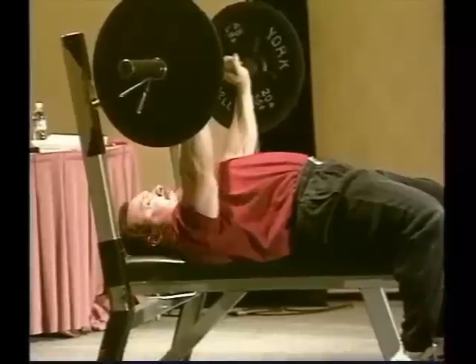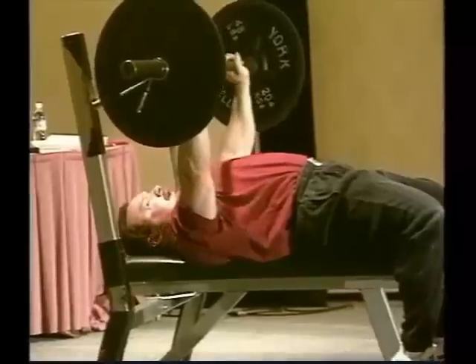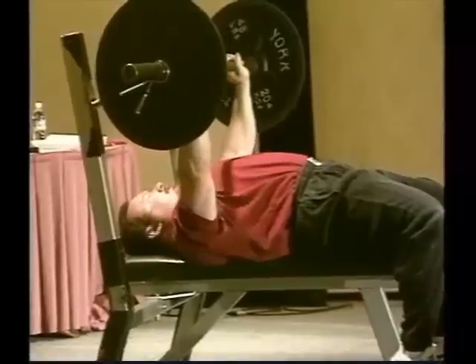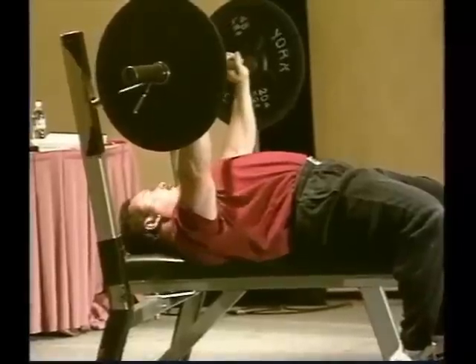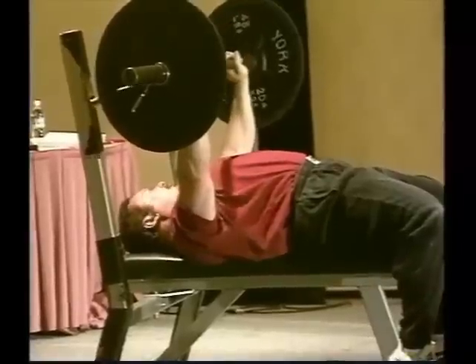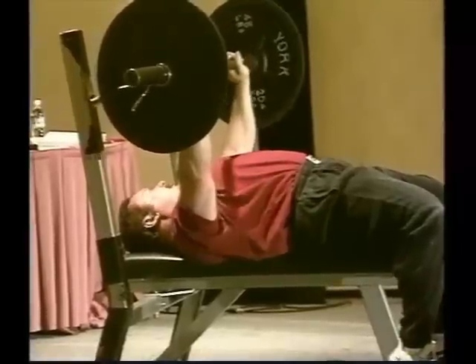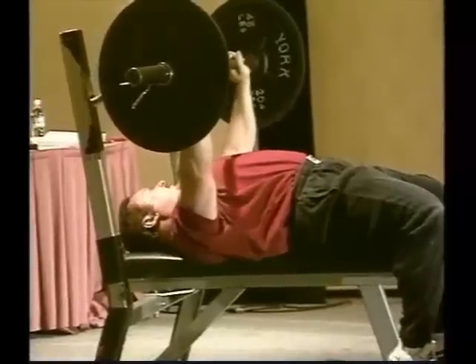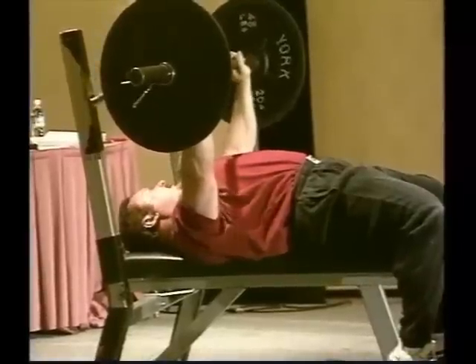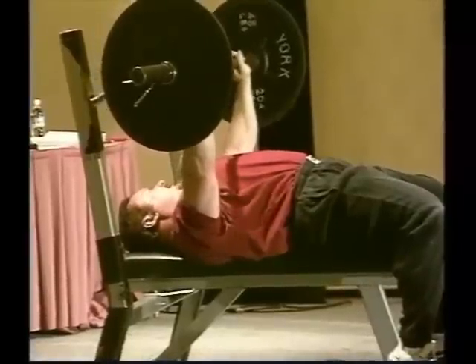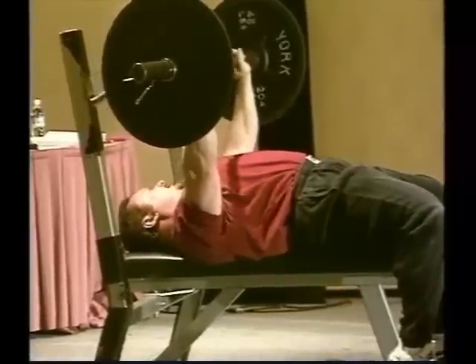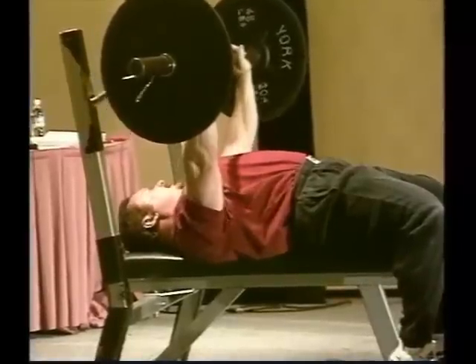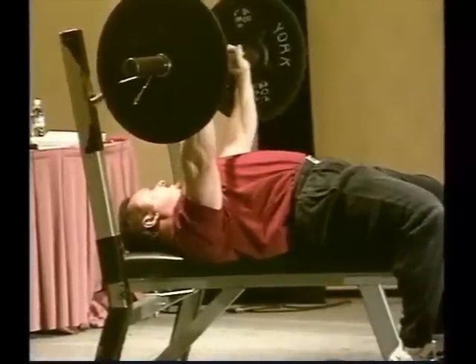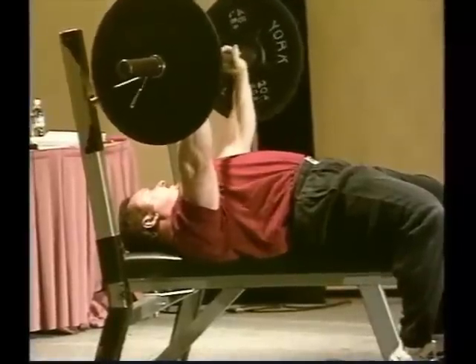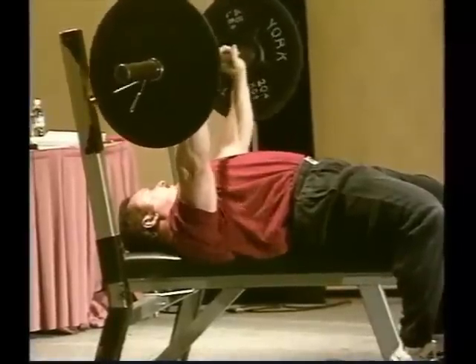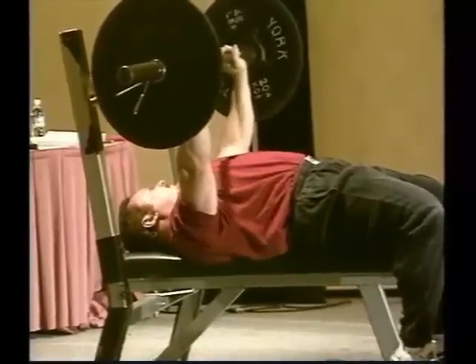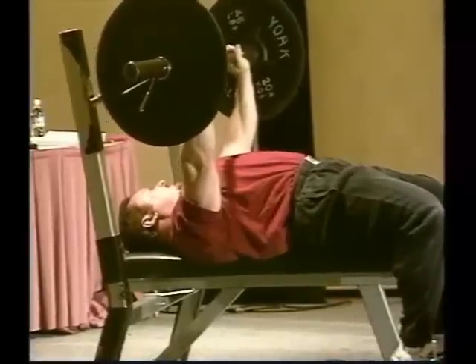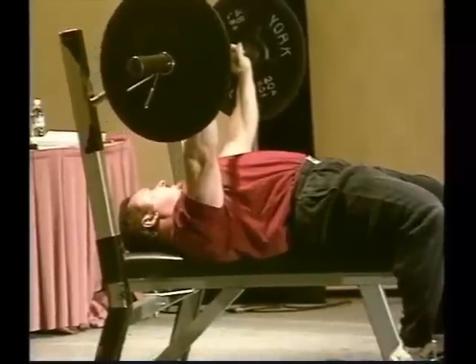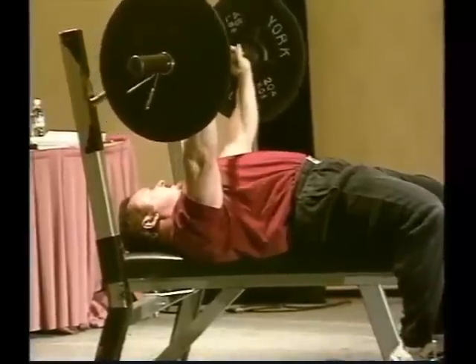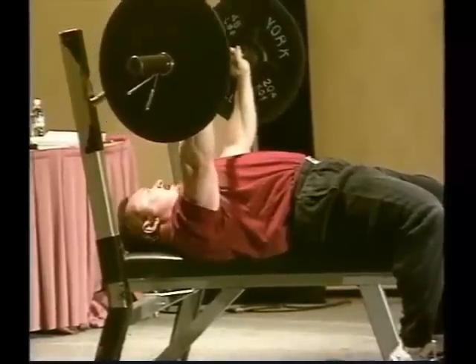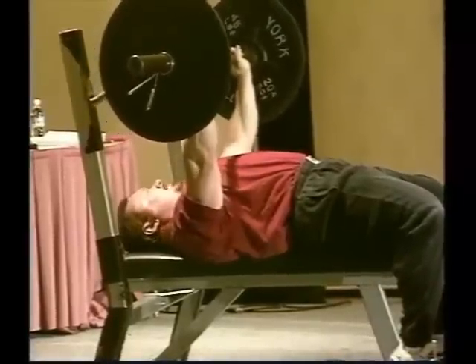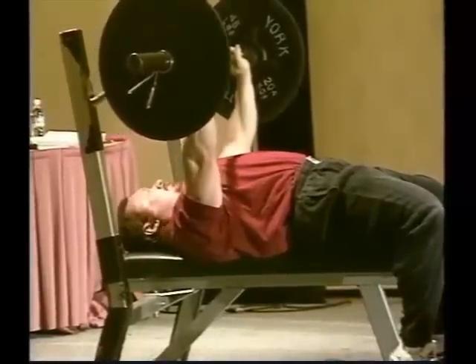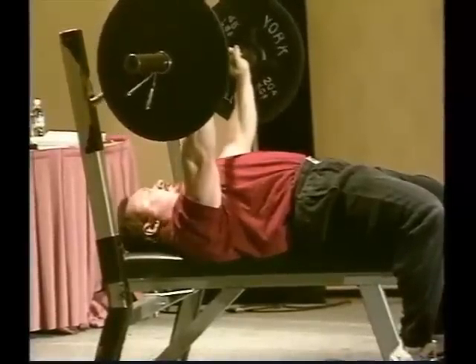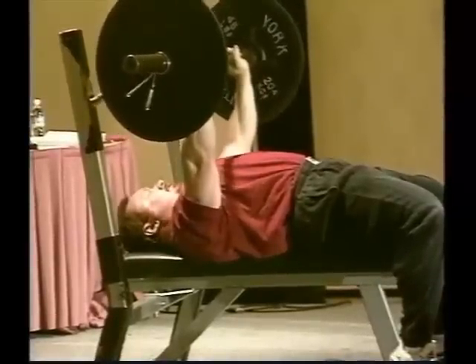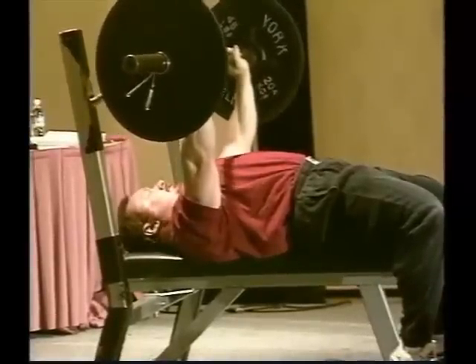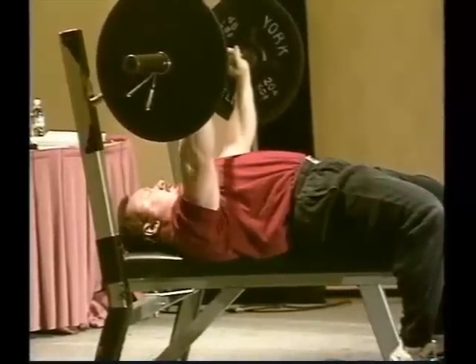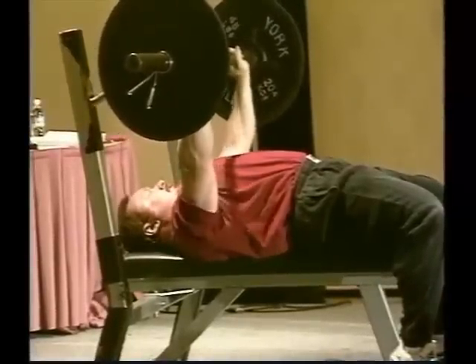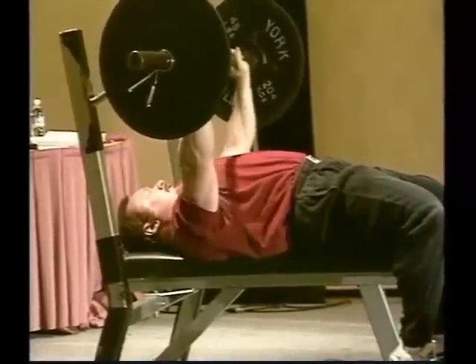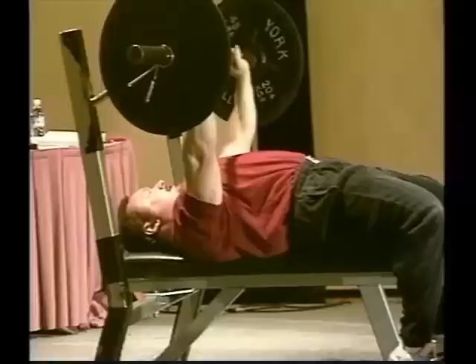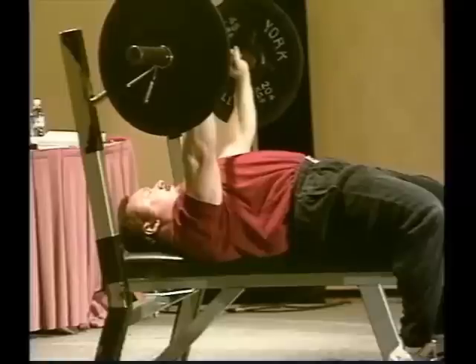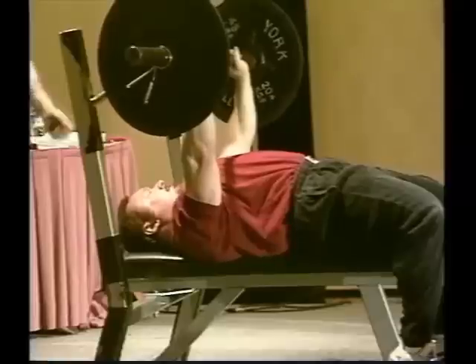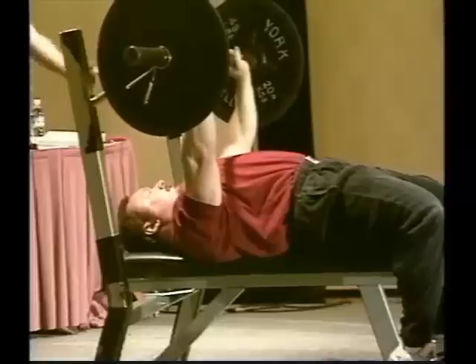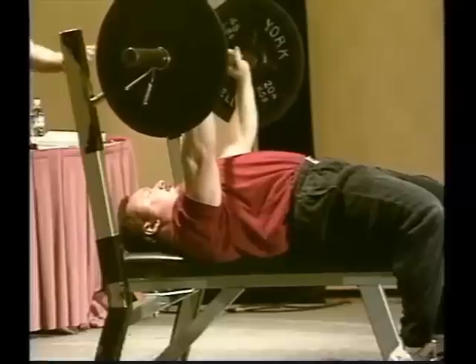My hands — you can see — they're not straight. I actually turn them a little bit so I can keep my elbows closer. You can see my elbows turned in.